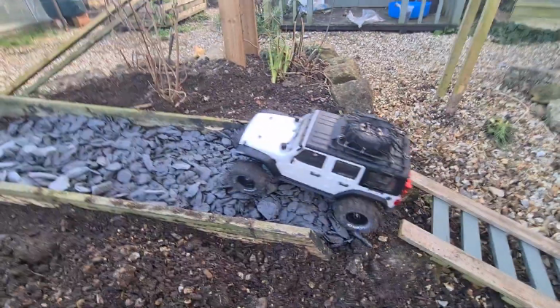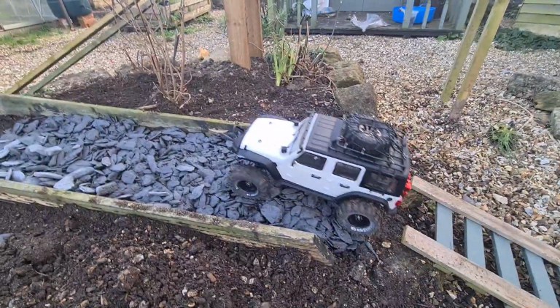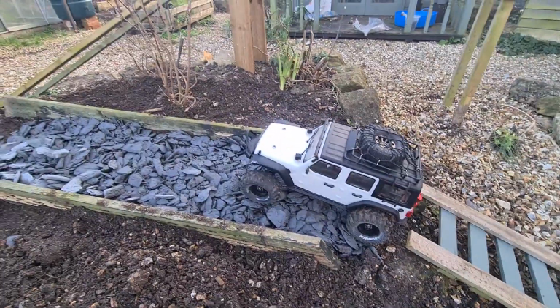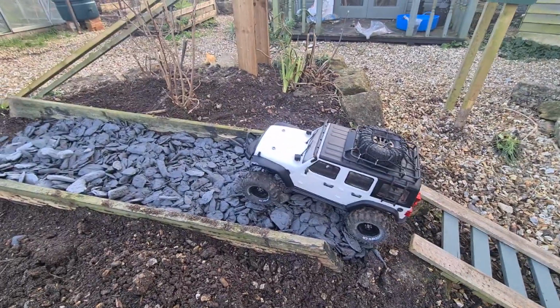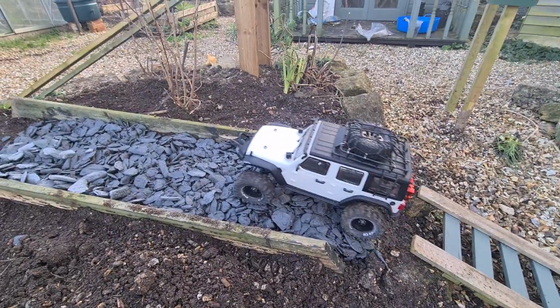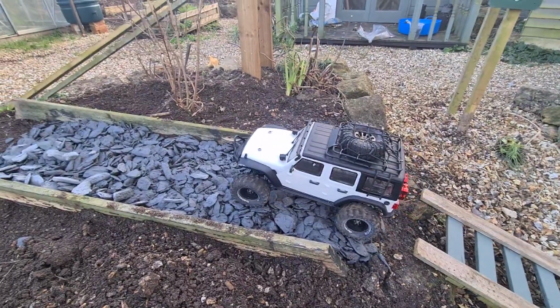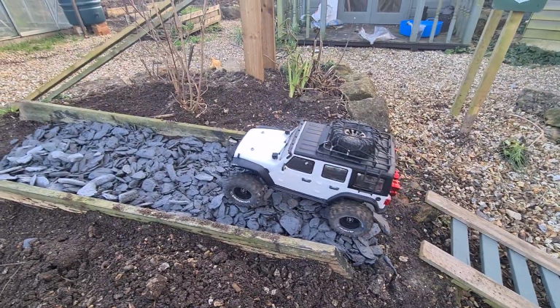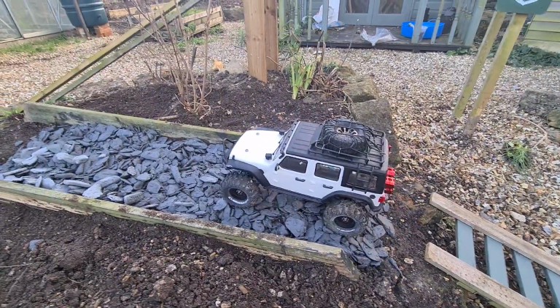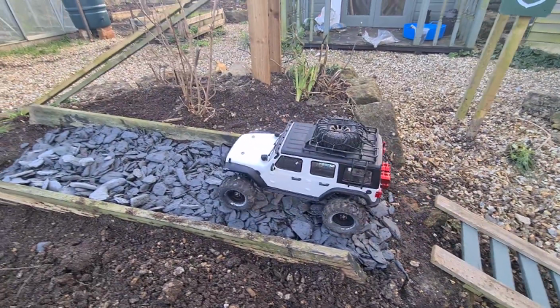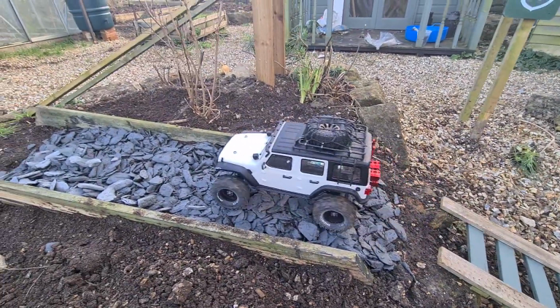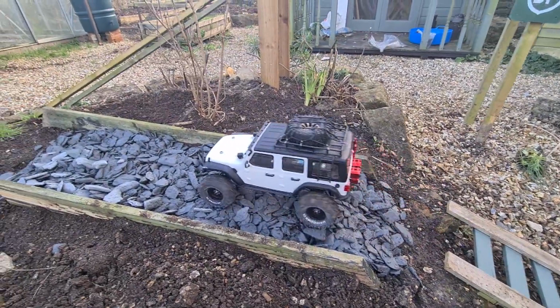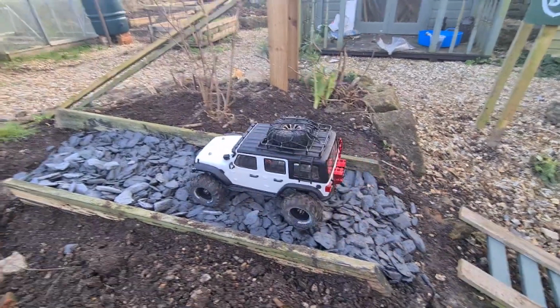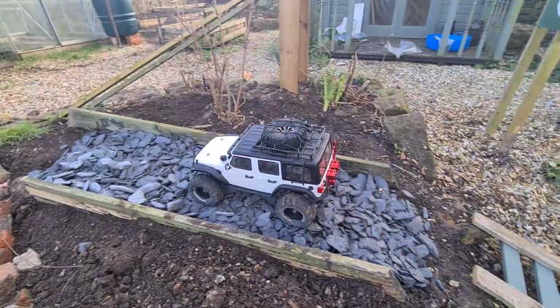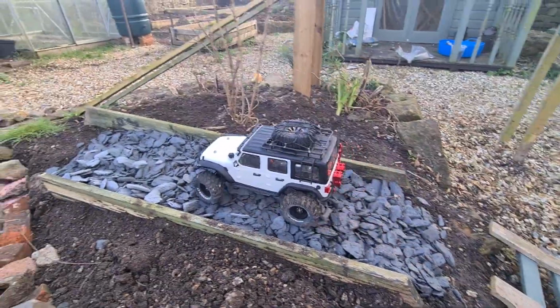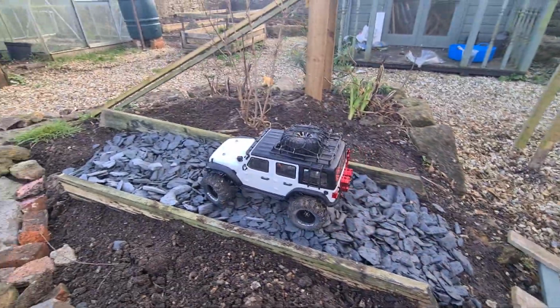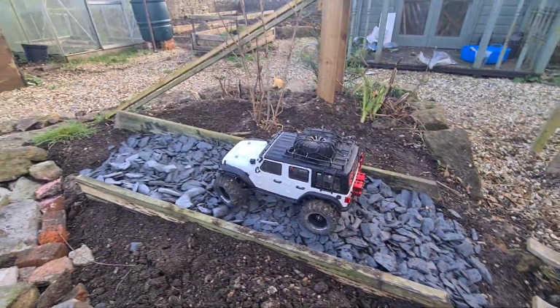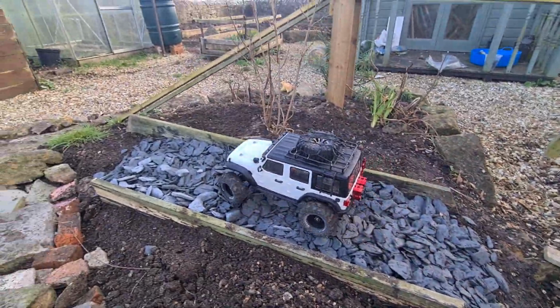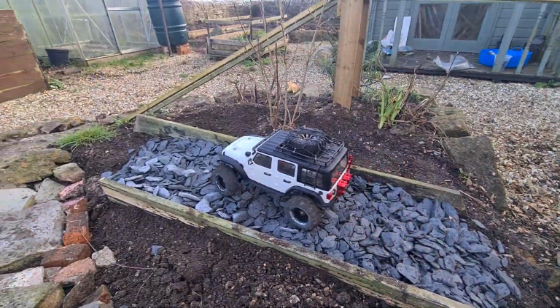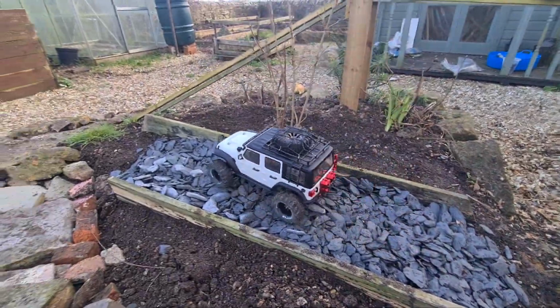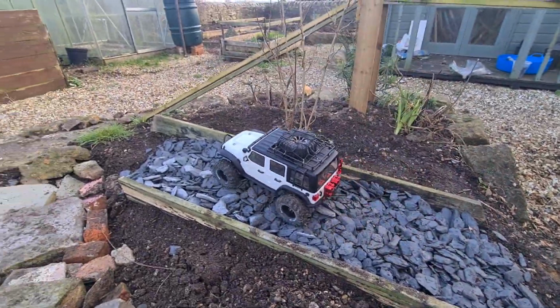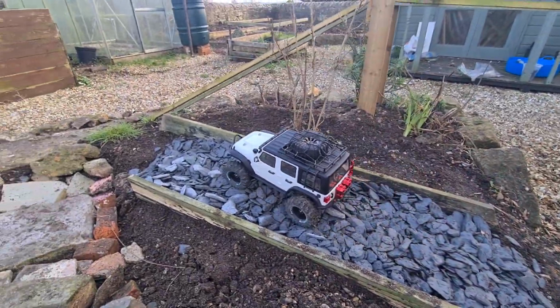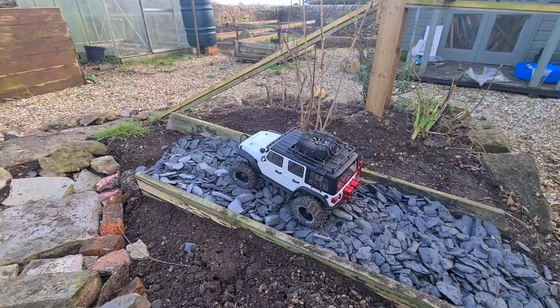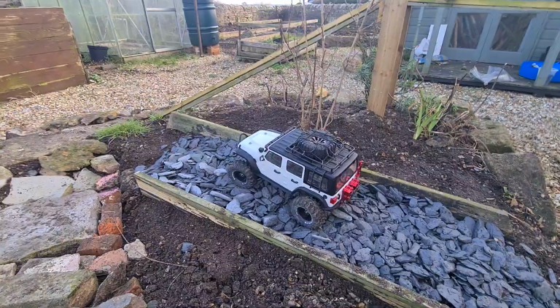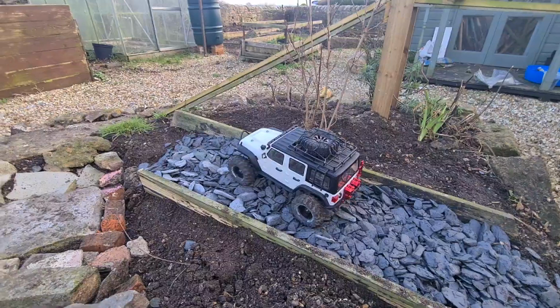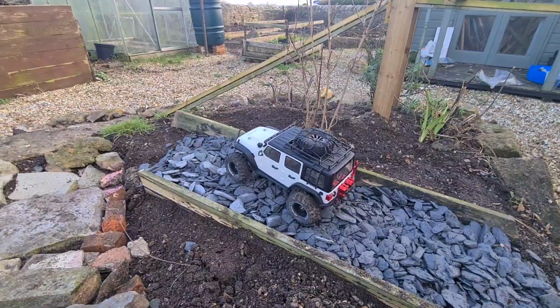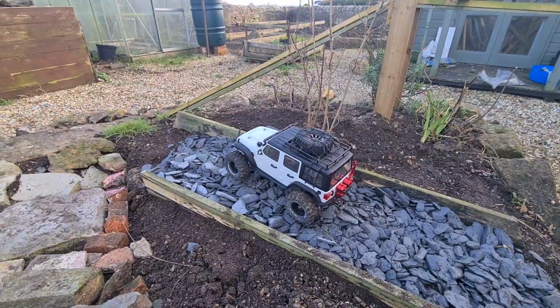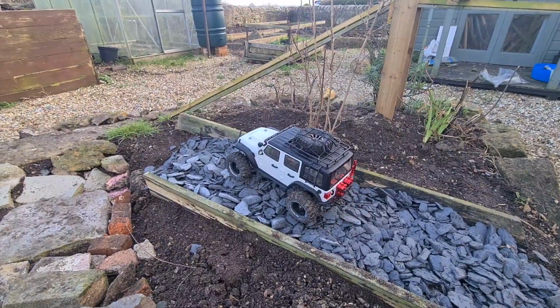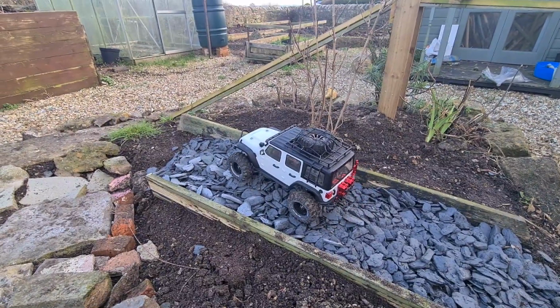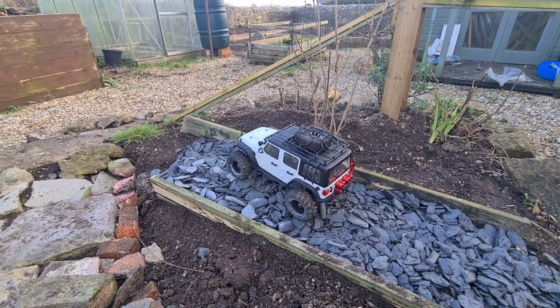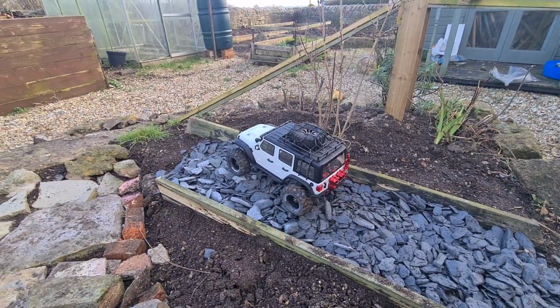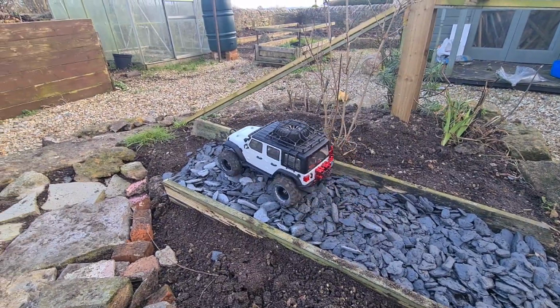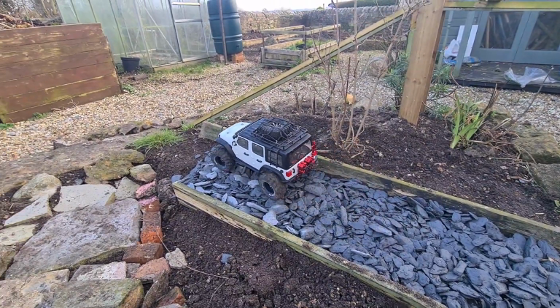I've added some stuff — I've added some of the slate to this little path here. I do need another bag of it just to finish off the end.